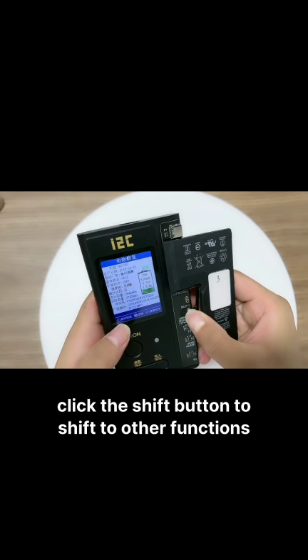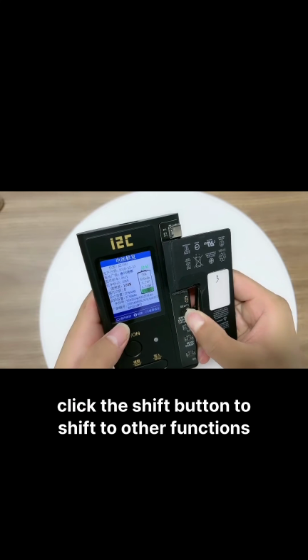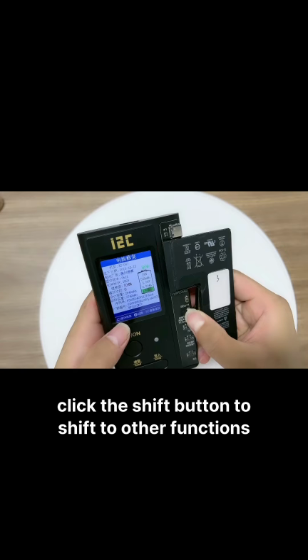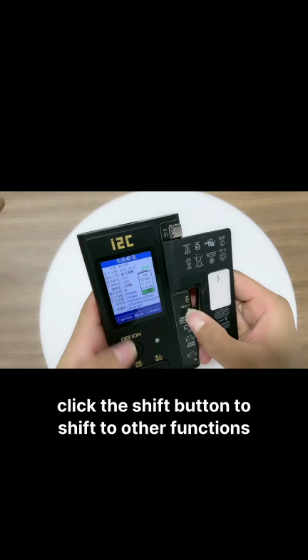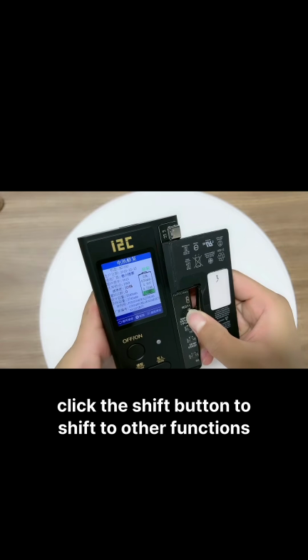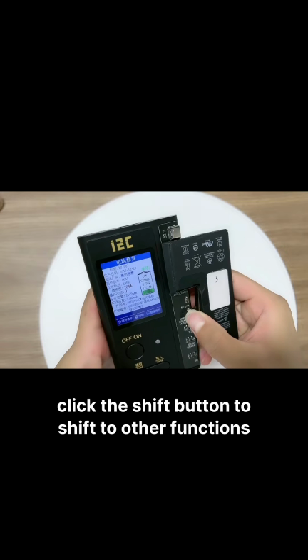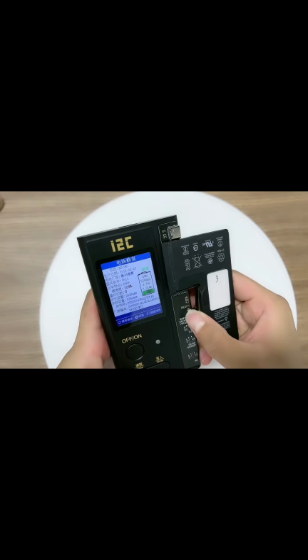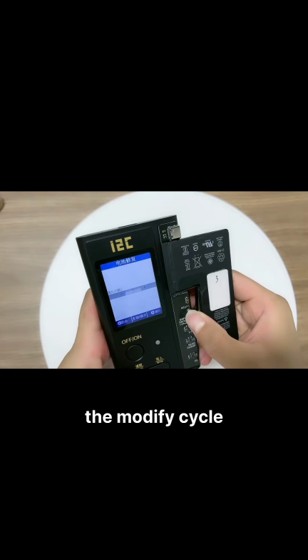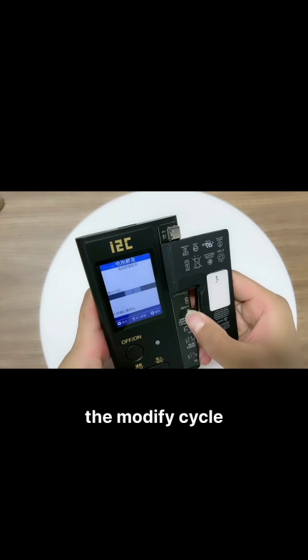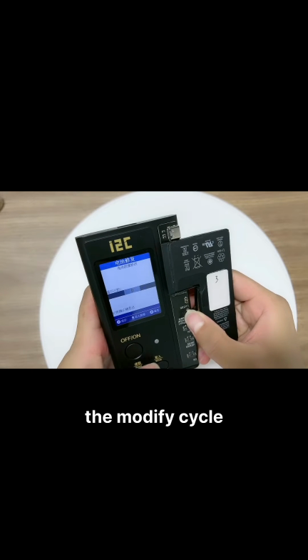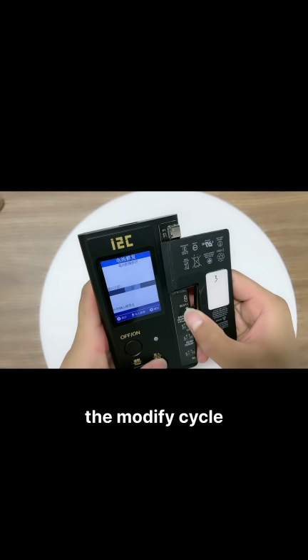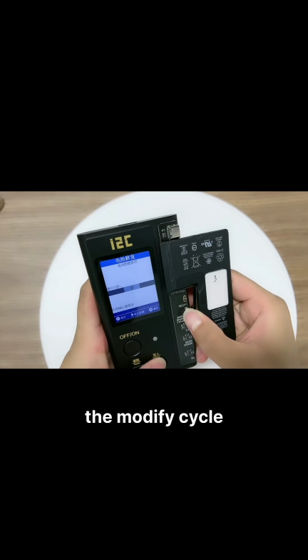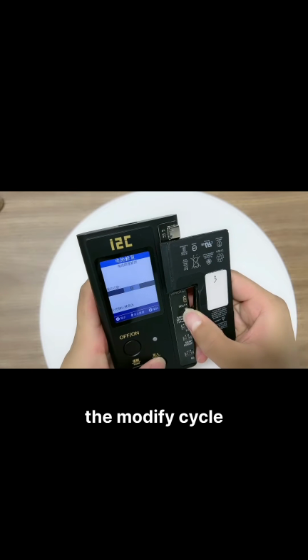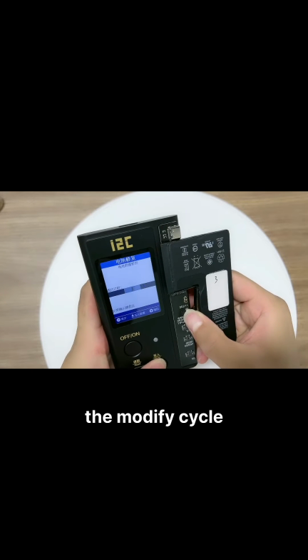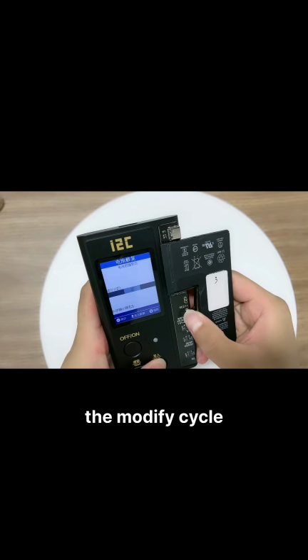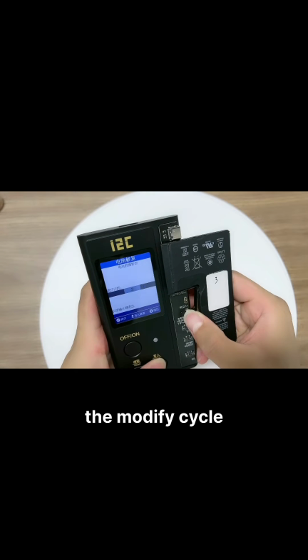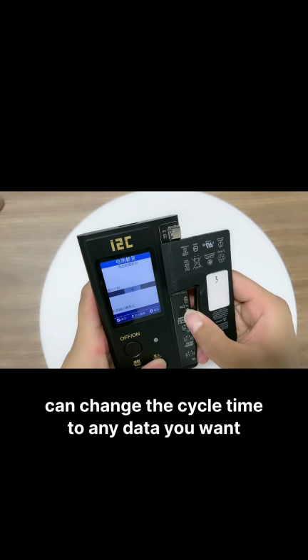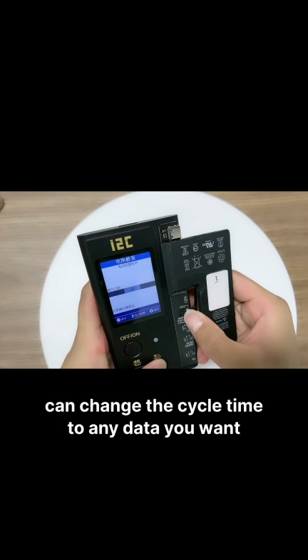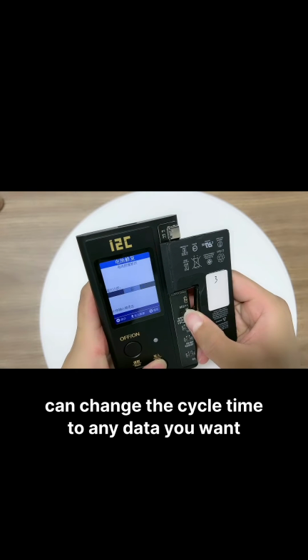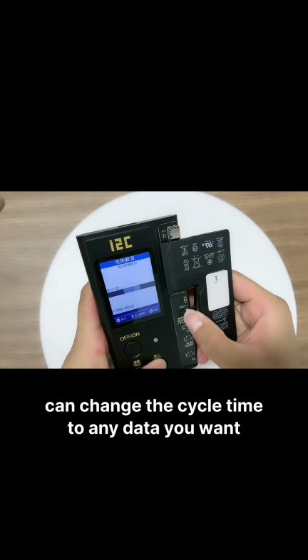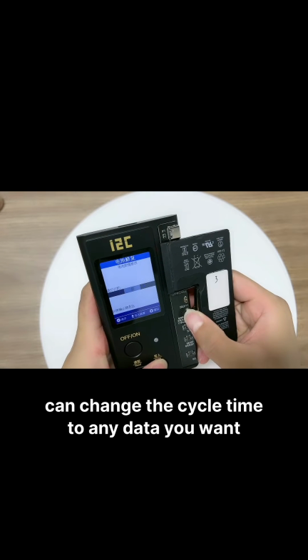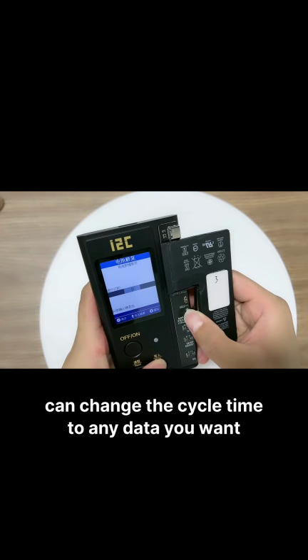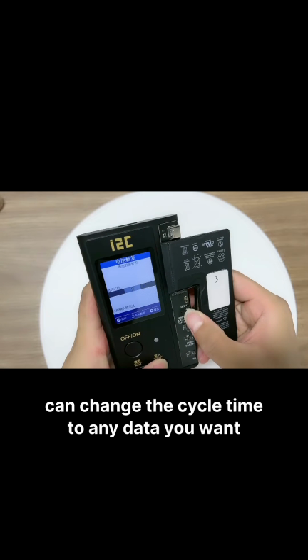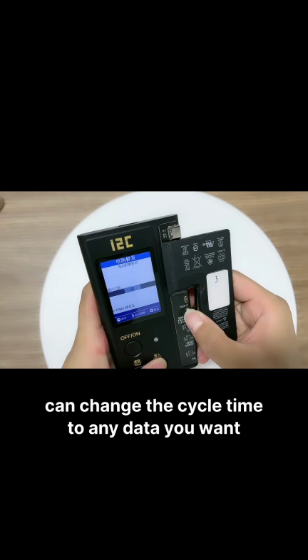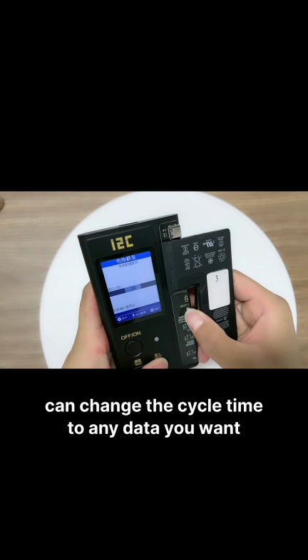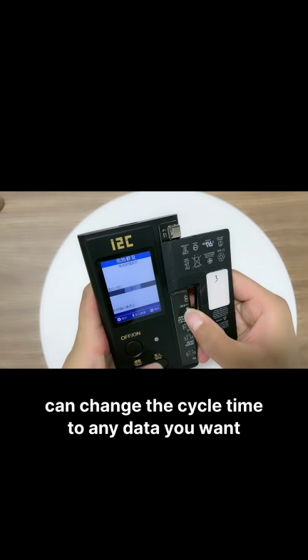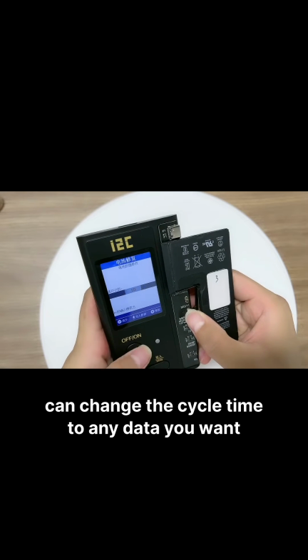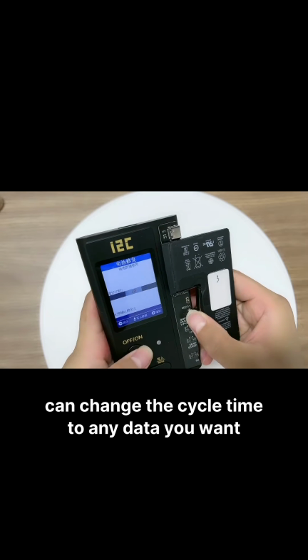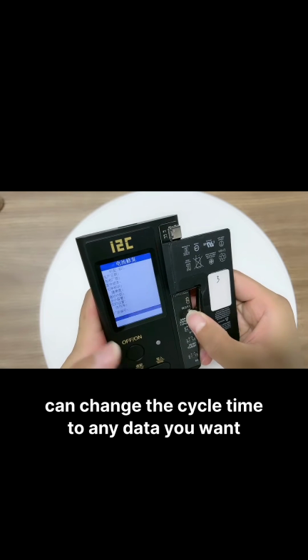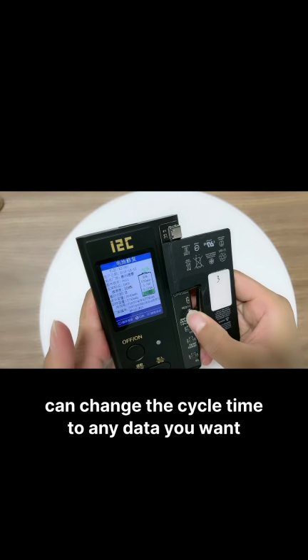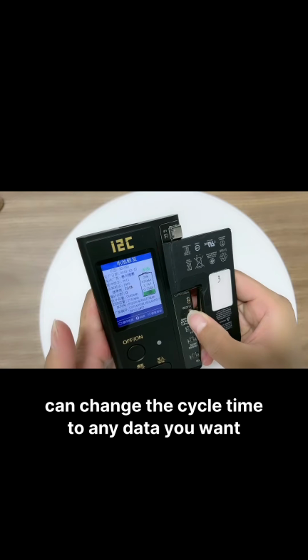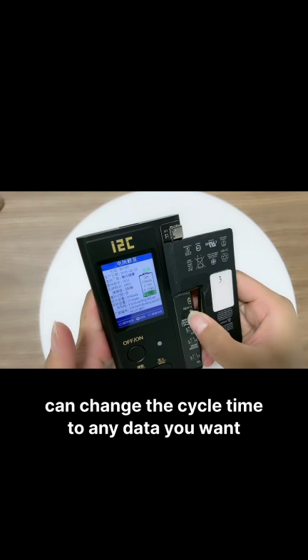Click the shift button to shift to other functions. The modify cycle function can change the cycle time to any value you want.